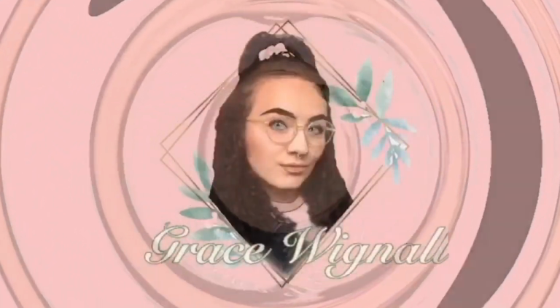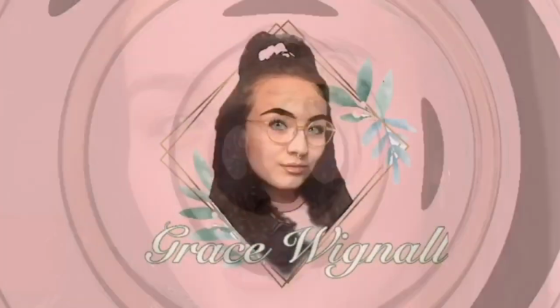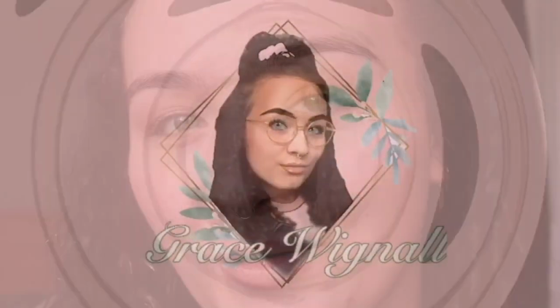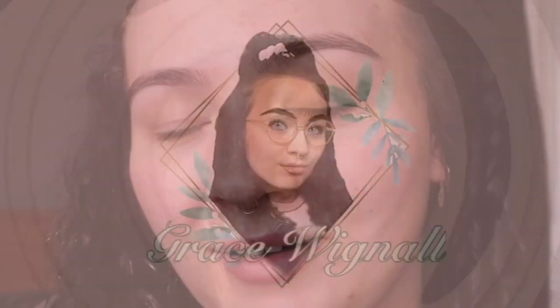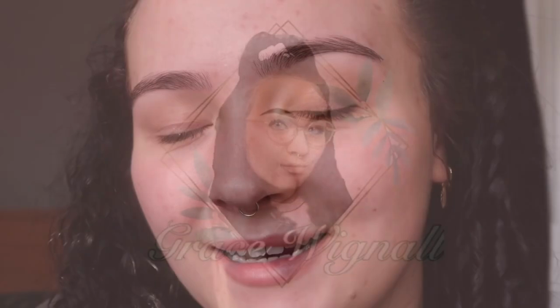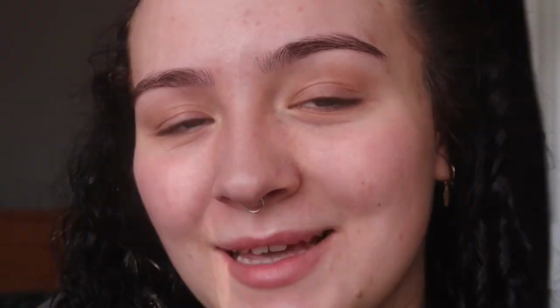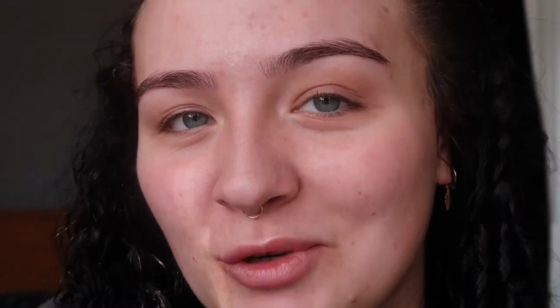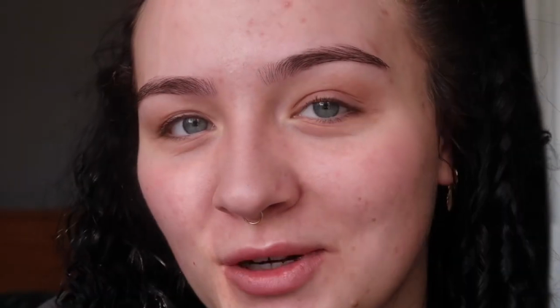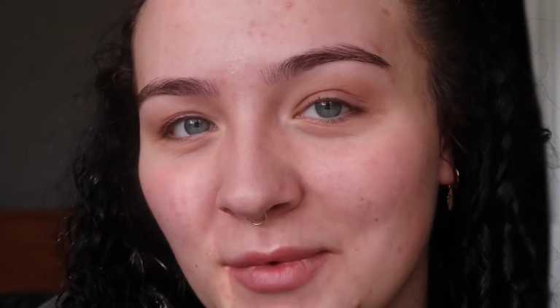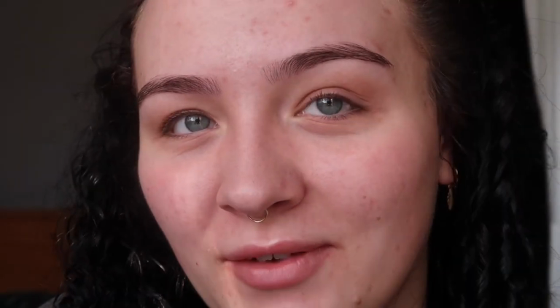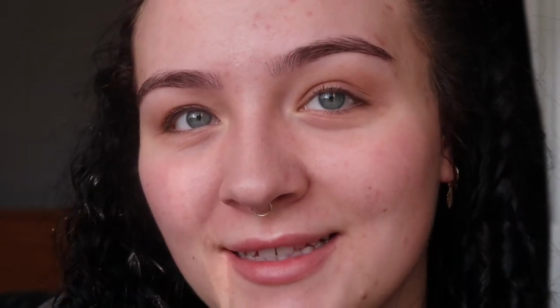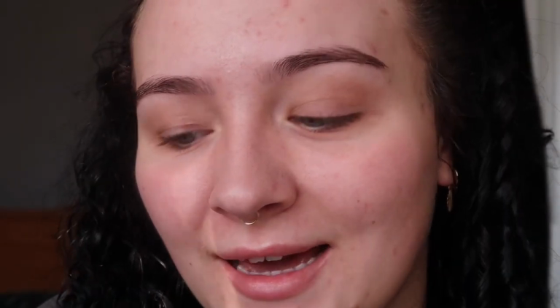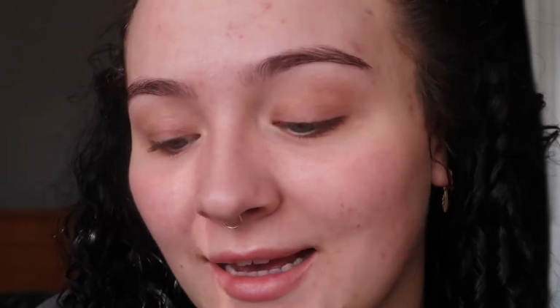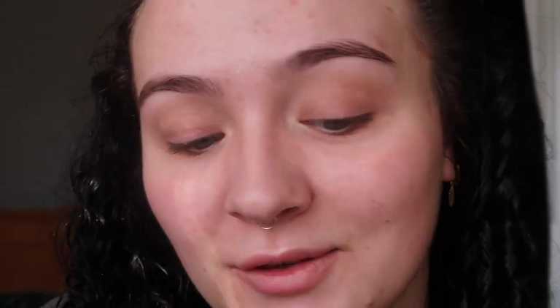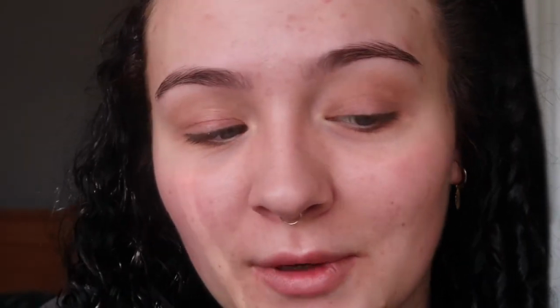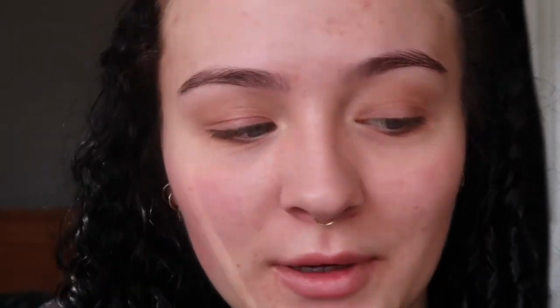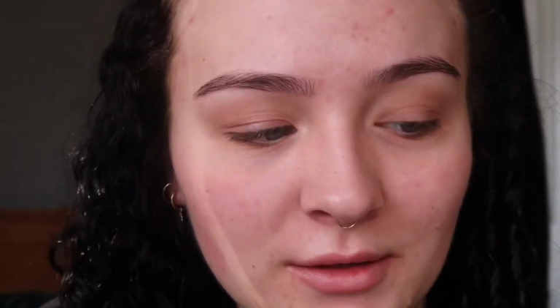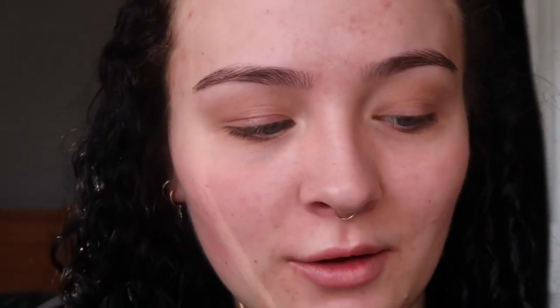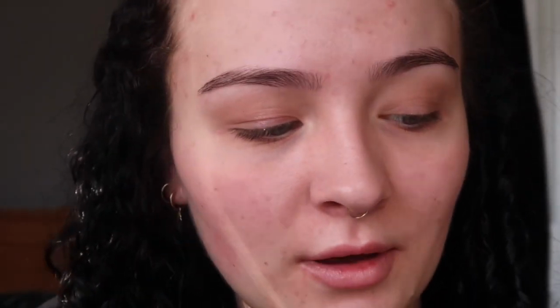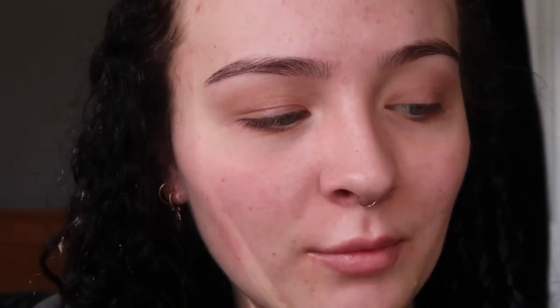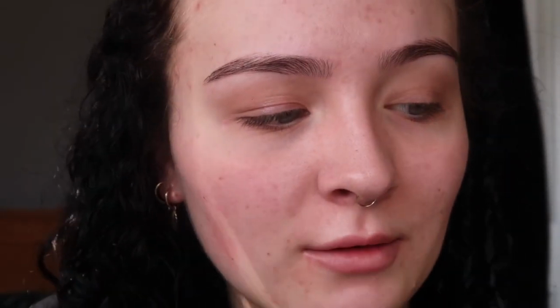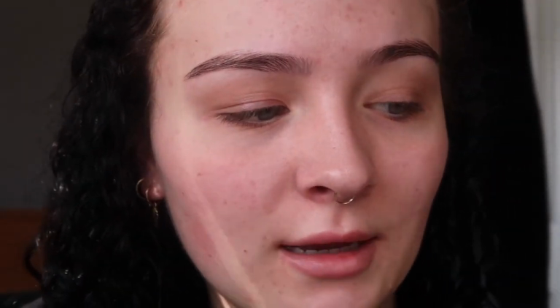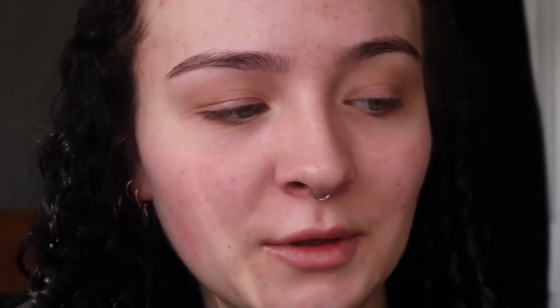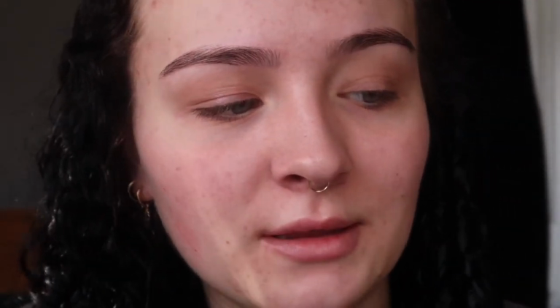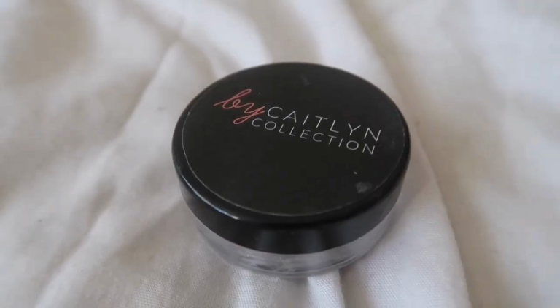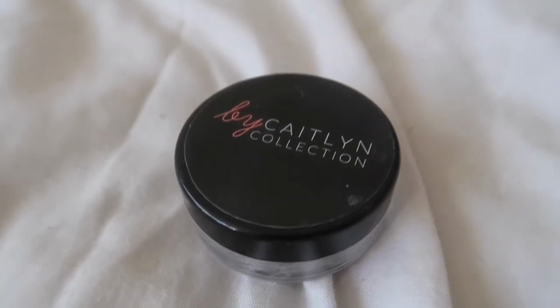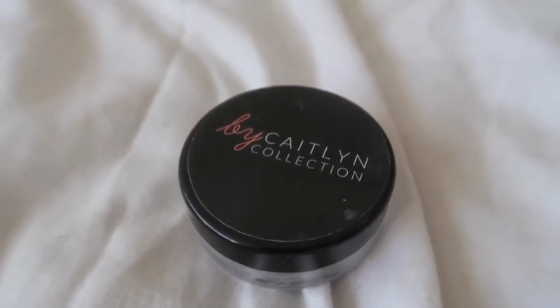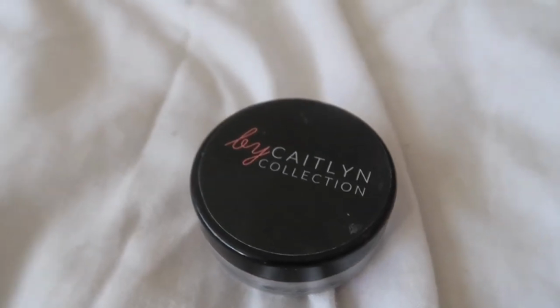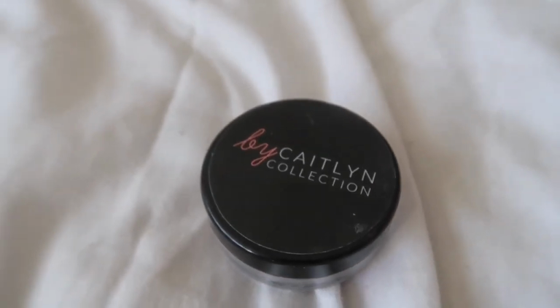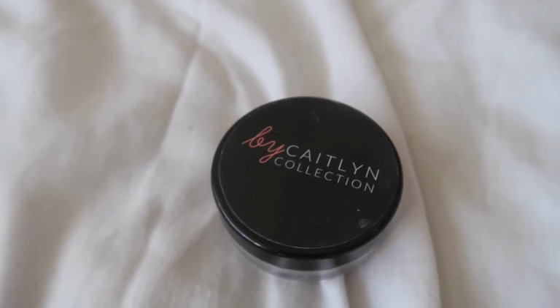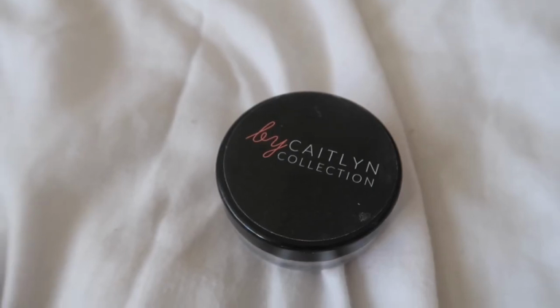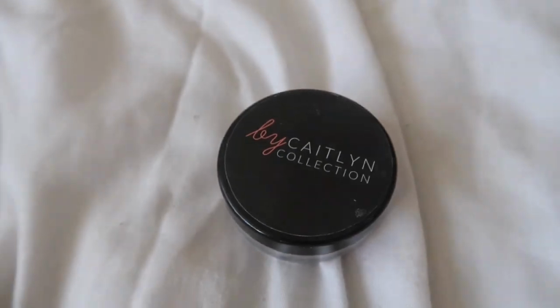So I have cleansed and moisturized my face and as always we're going to start with eyebrows. I'm using the By Caitlyn Collection brow gel.